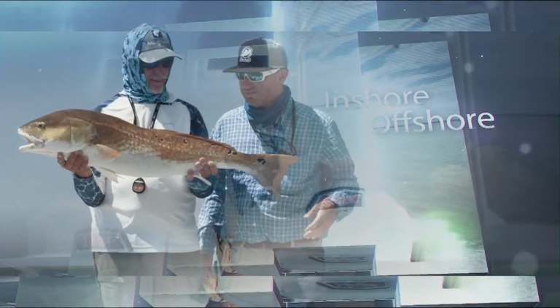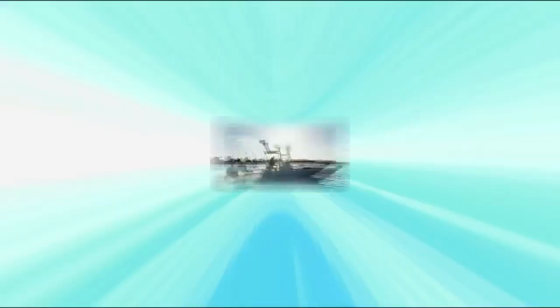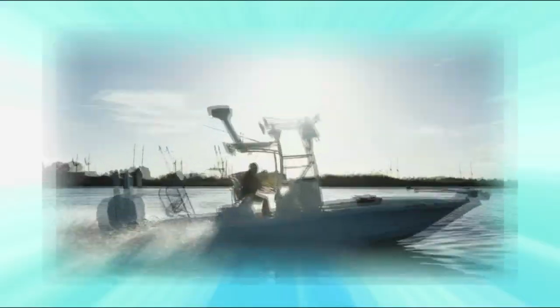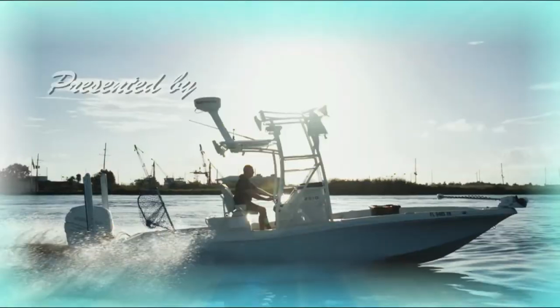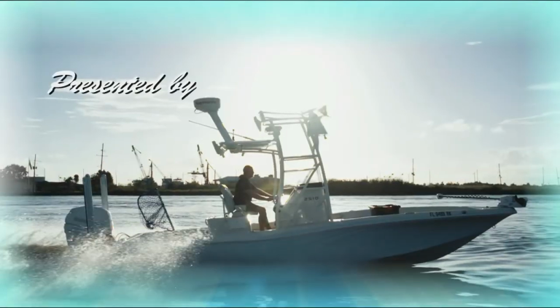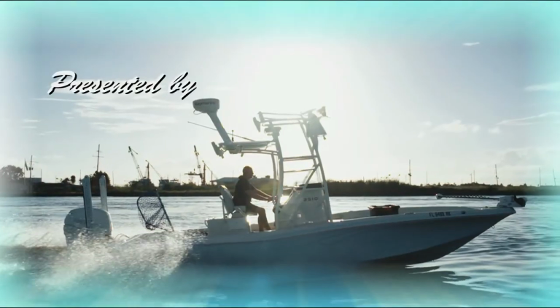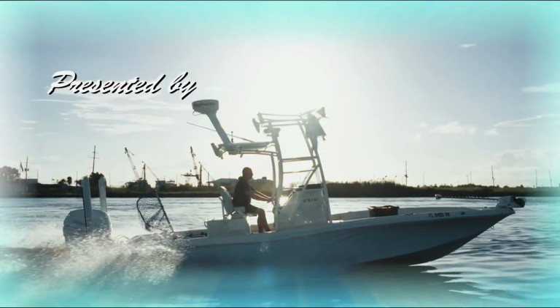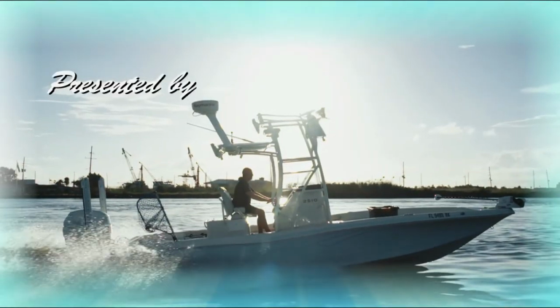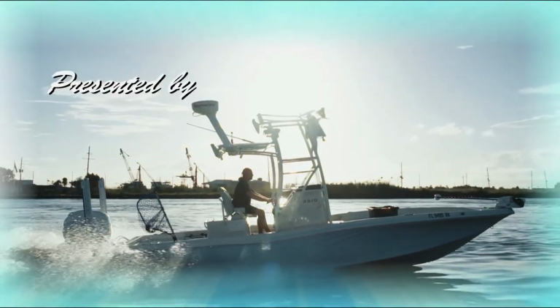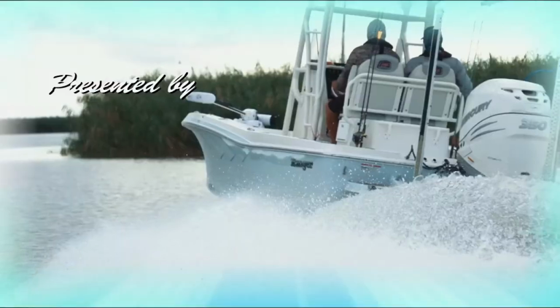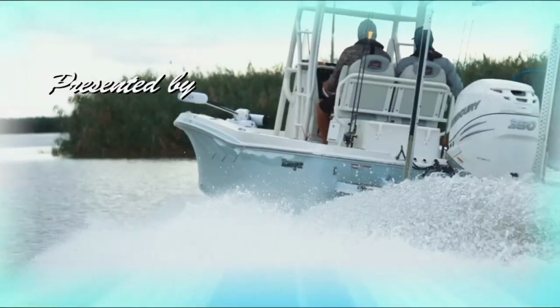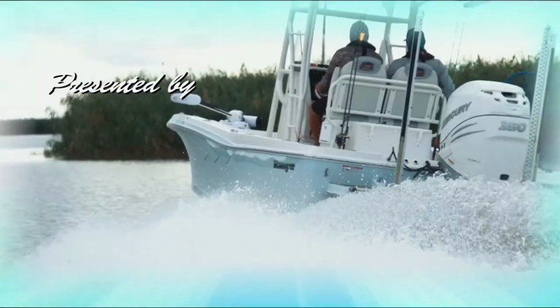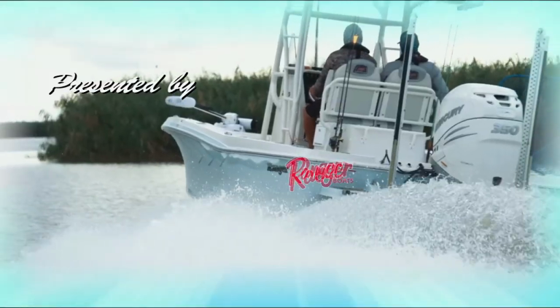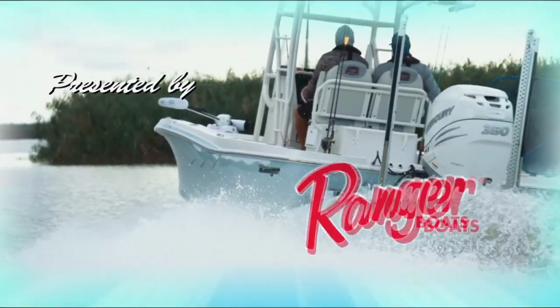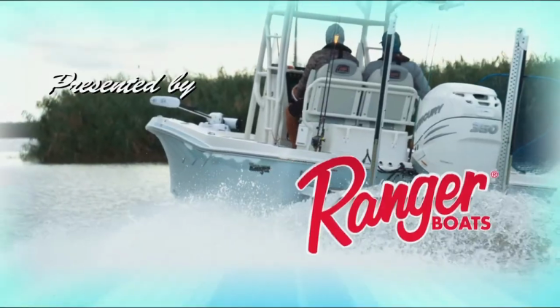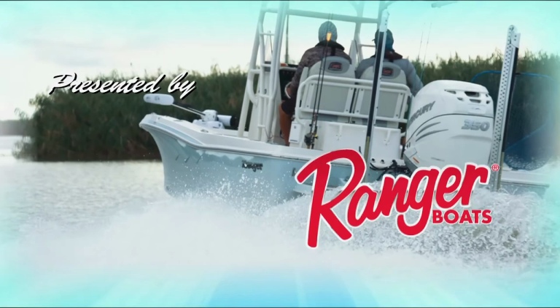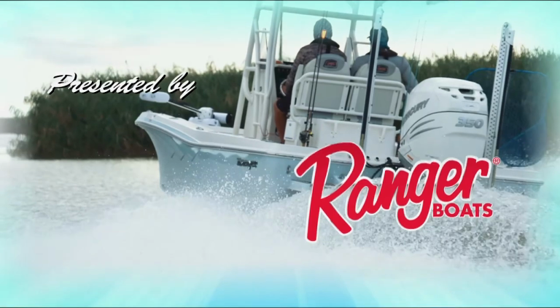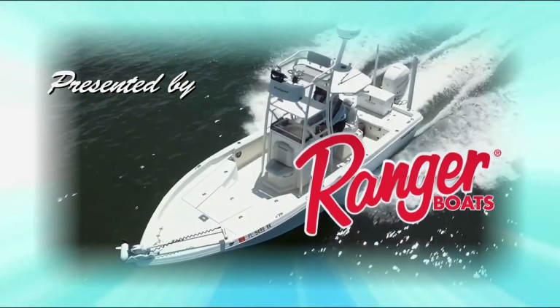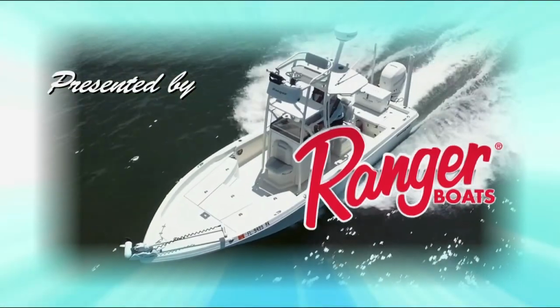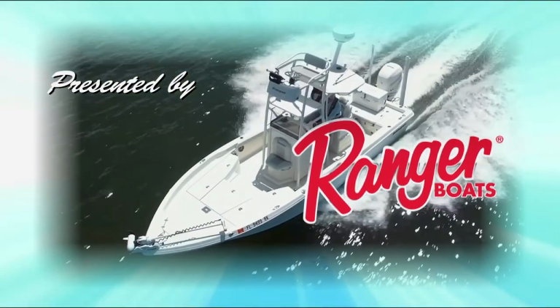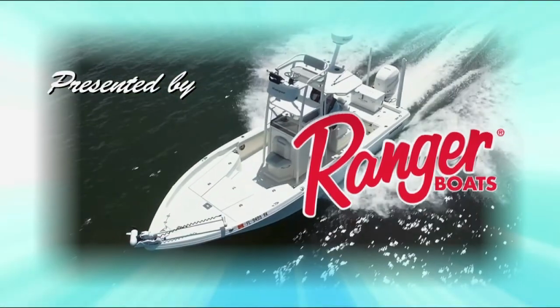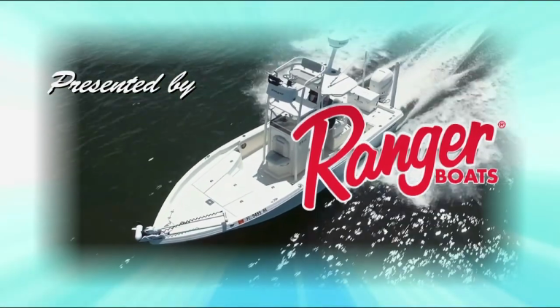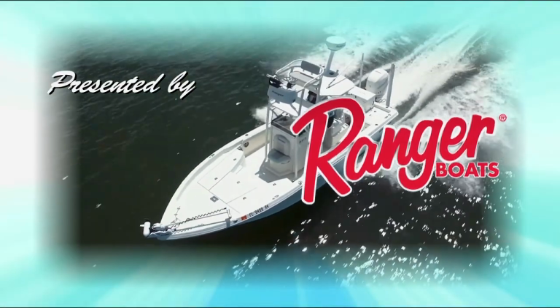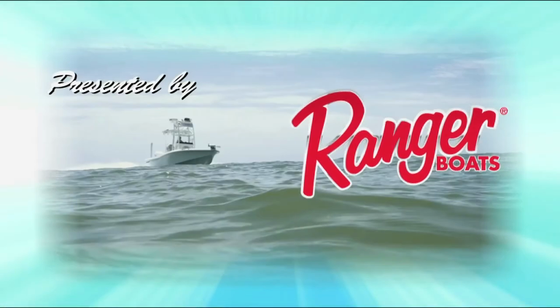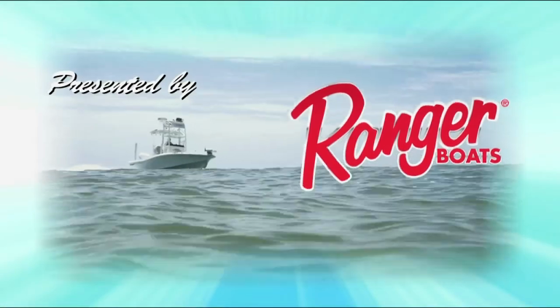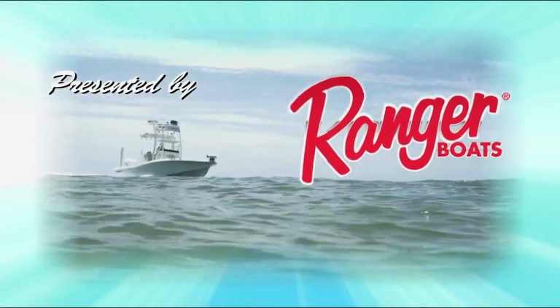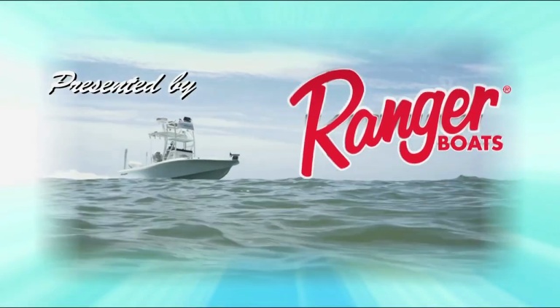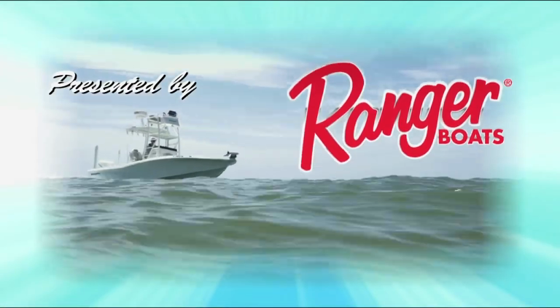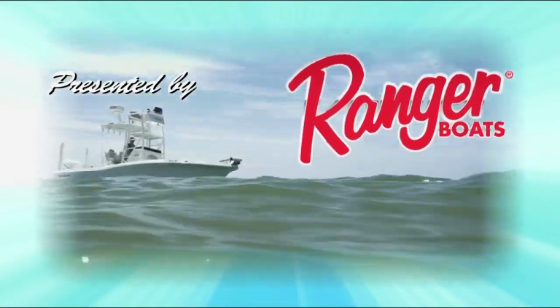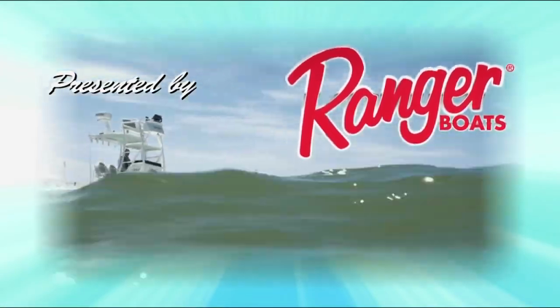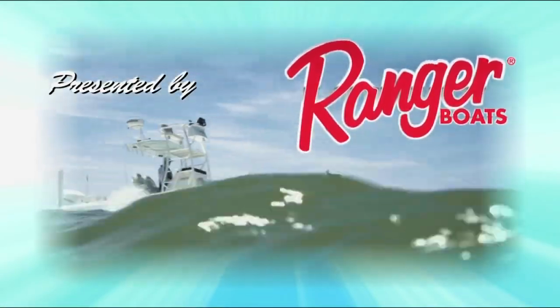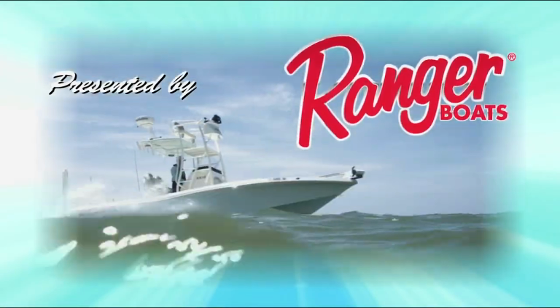Ray Van Horn's Captain's Journey is presented by Ranger Boats — still building legends one at a time.